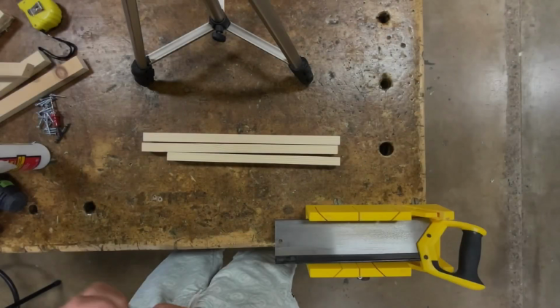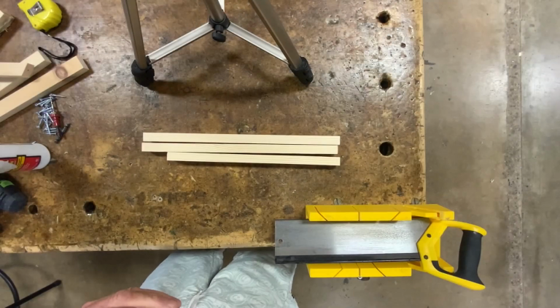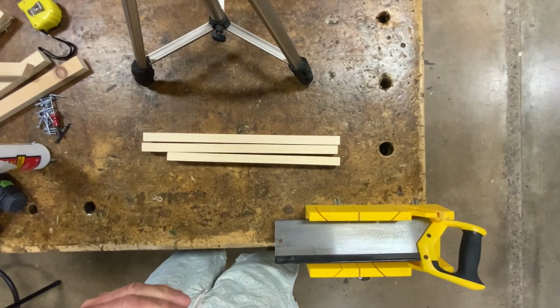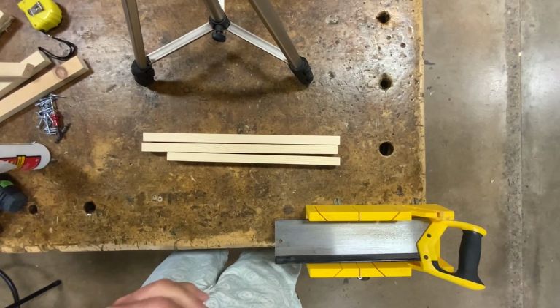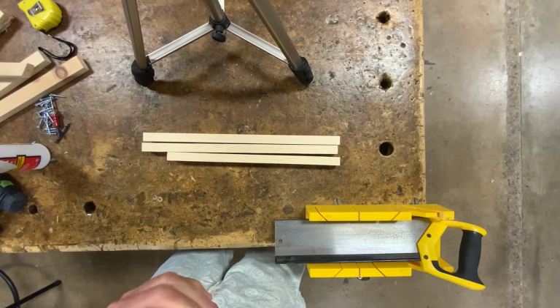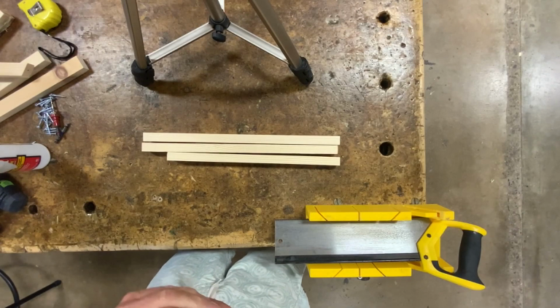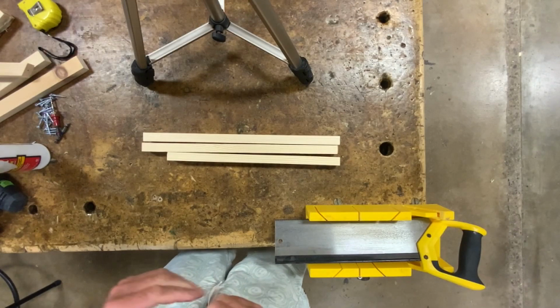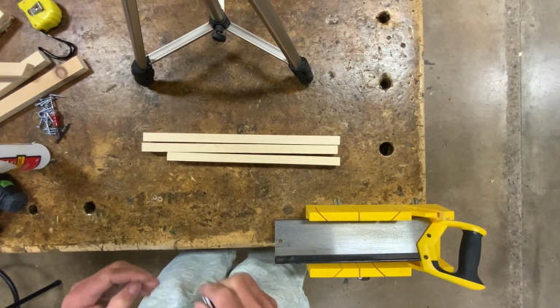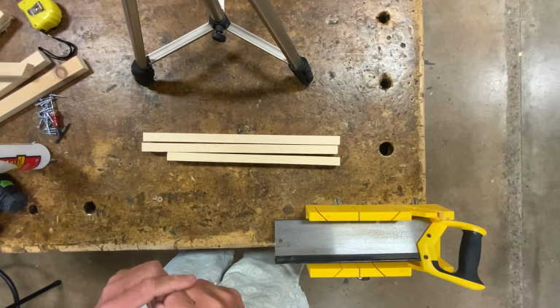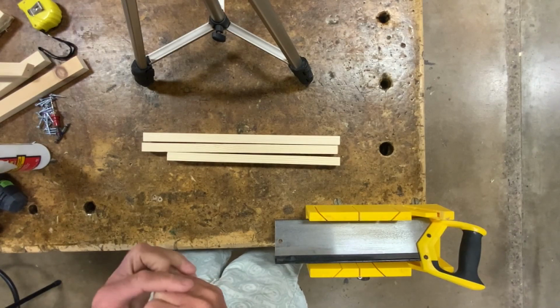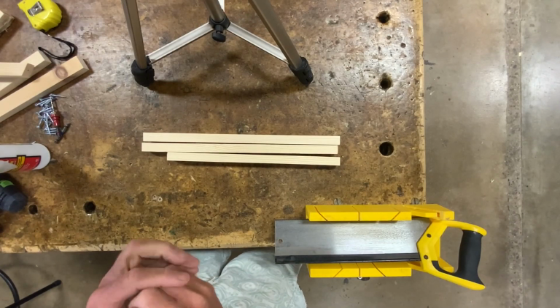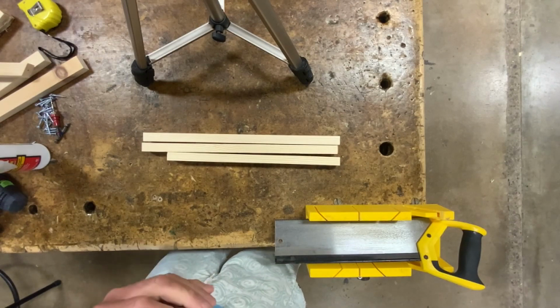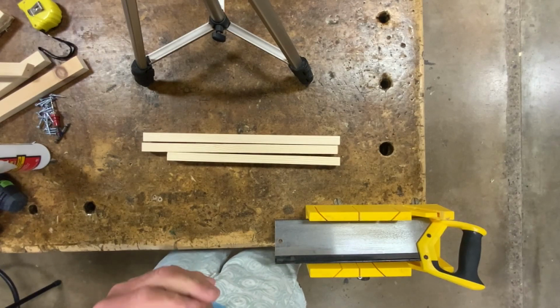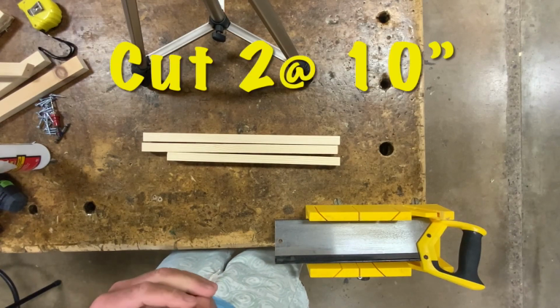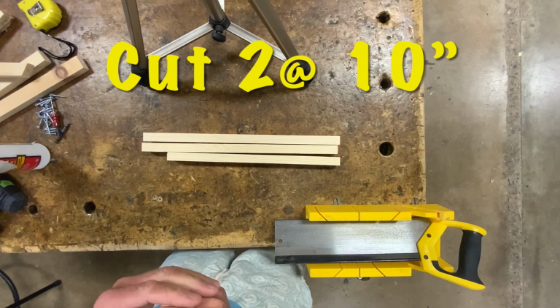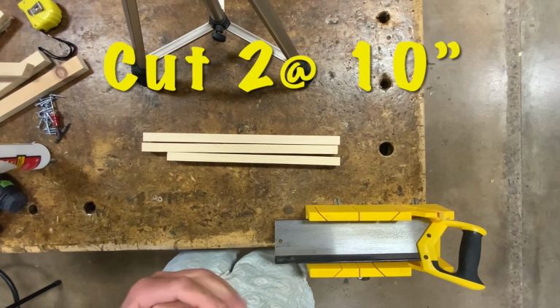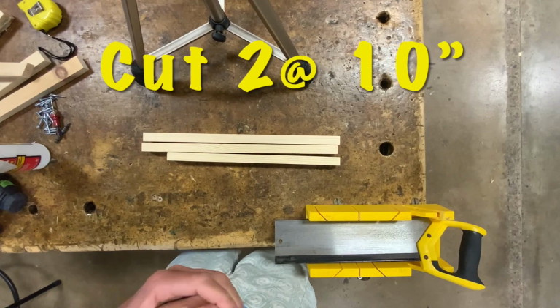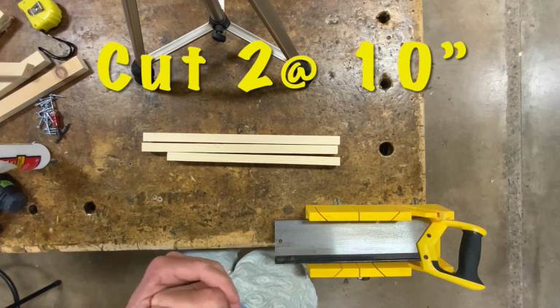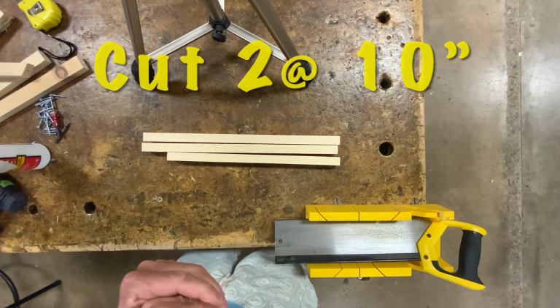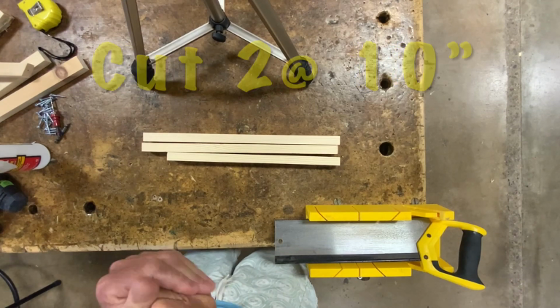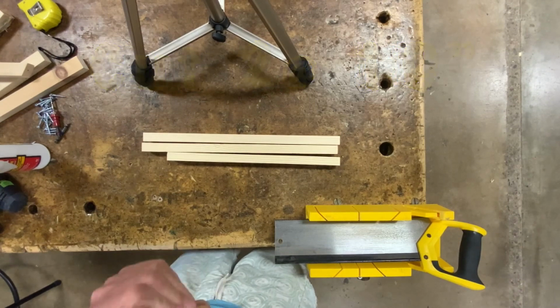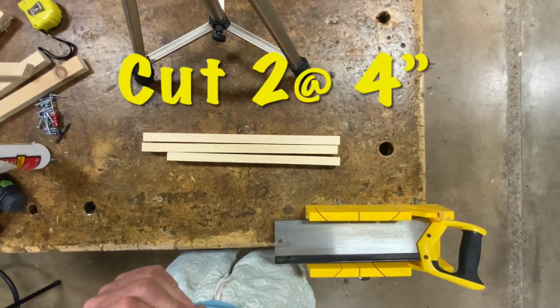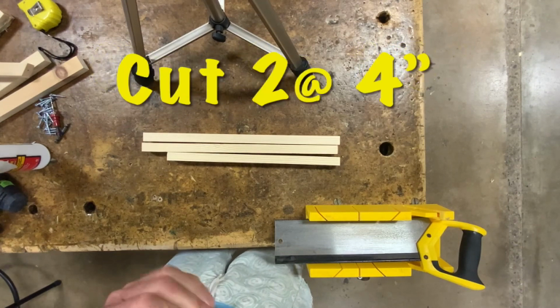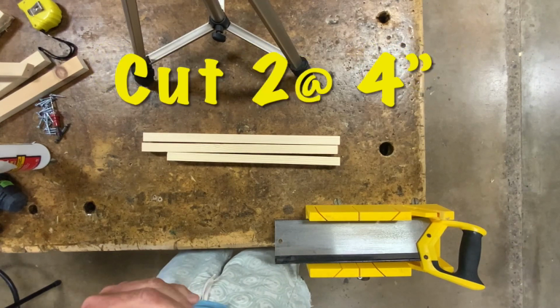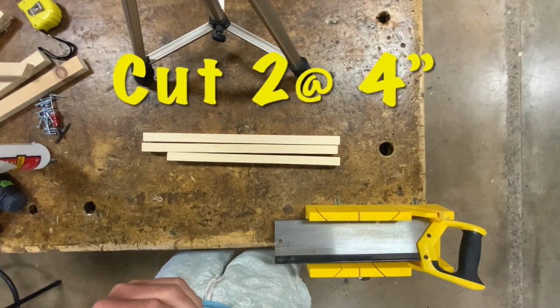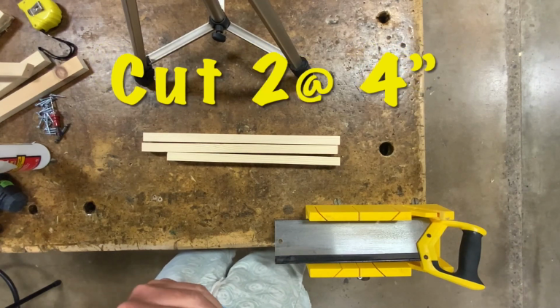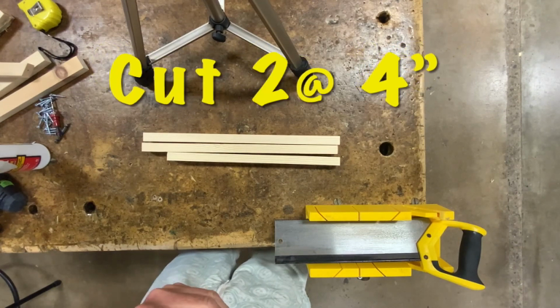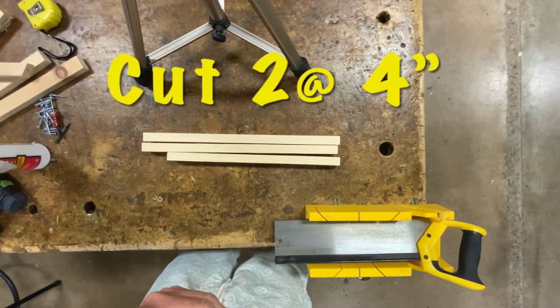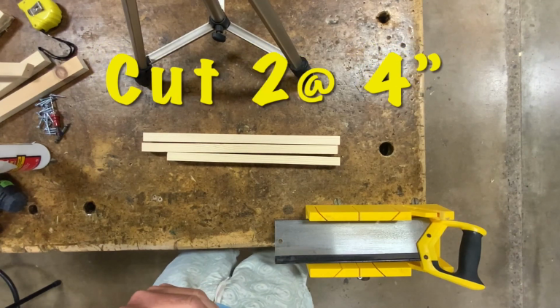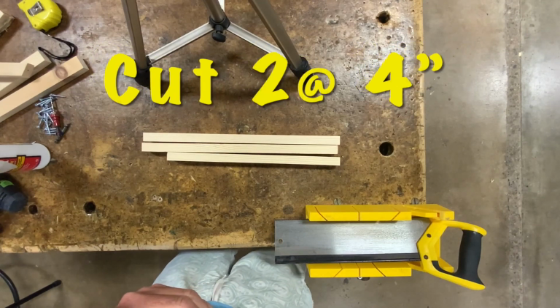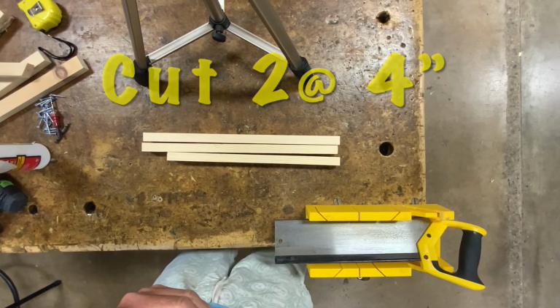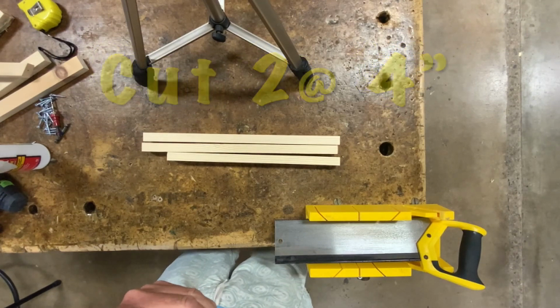First thing we're going to make is the base, and we need to cut two pieces at 10 inches and two pieces at 4 inches.